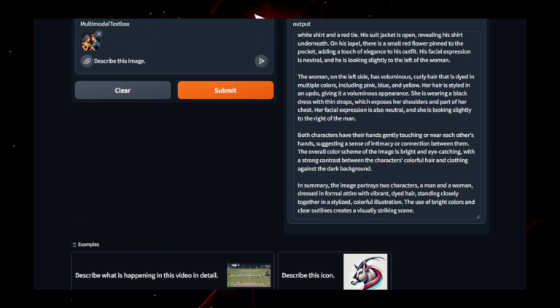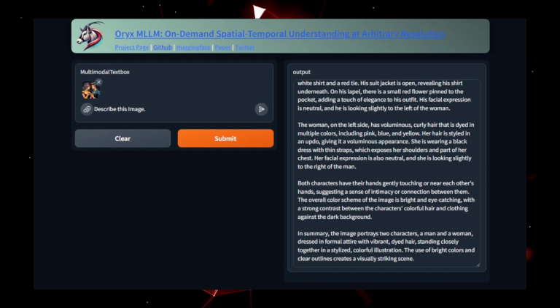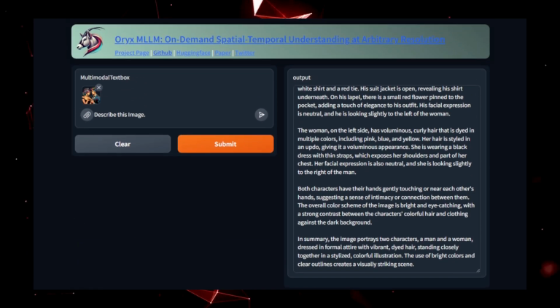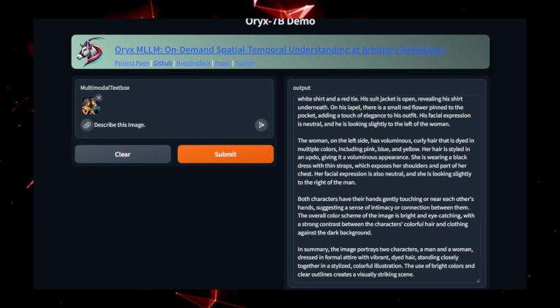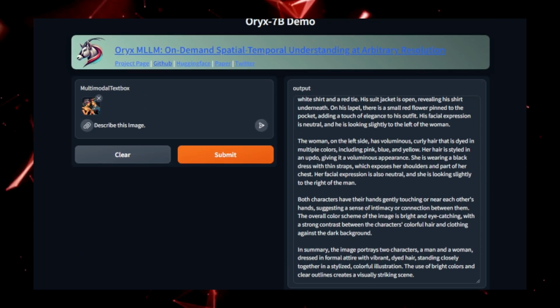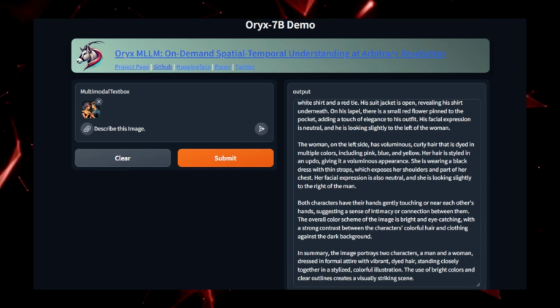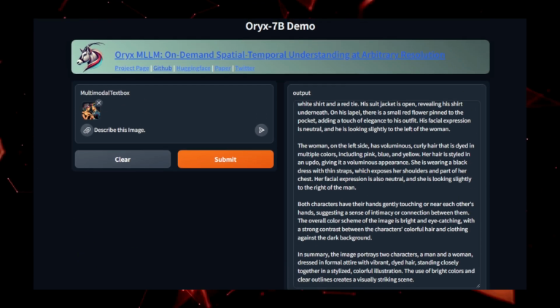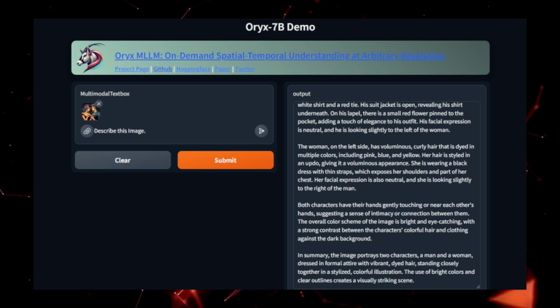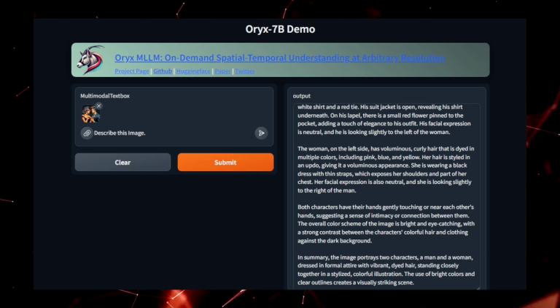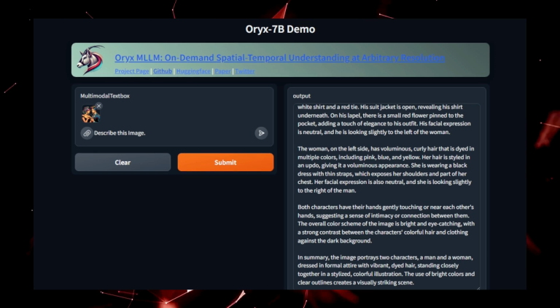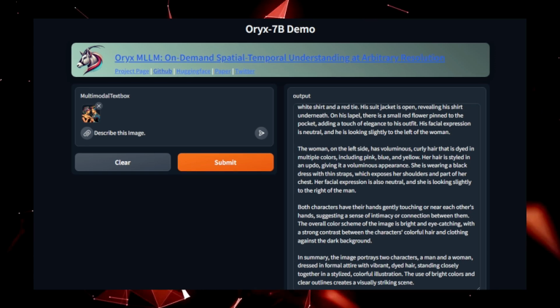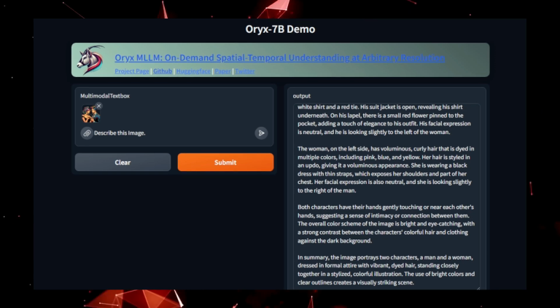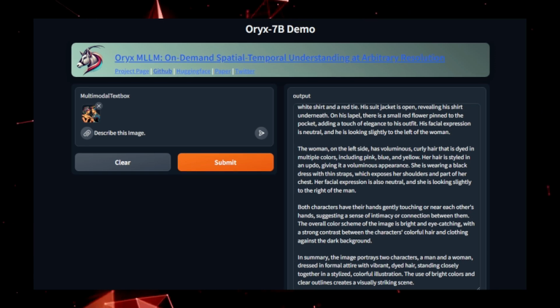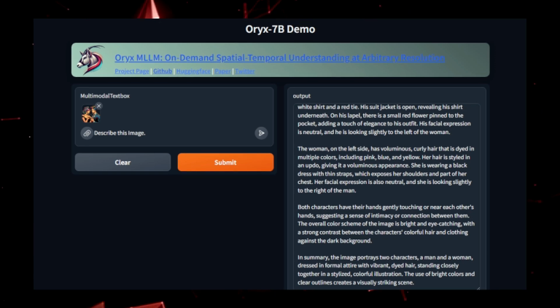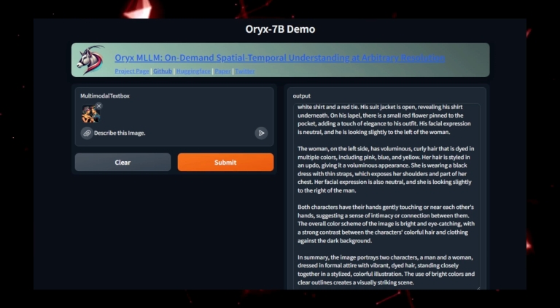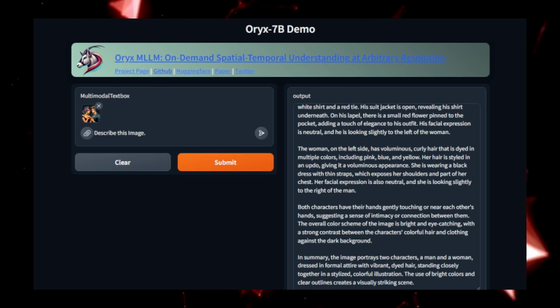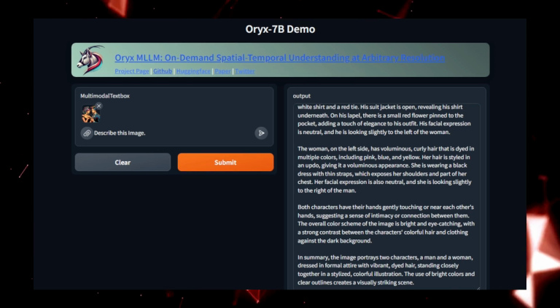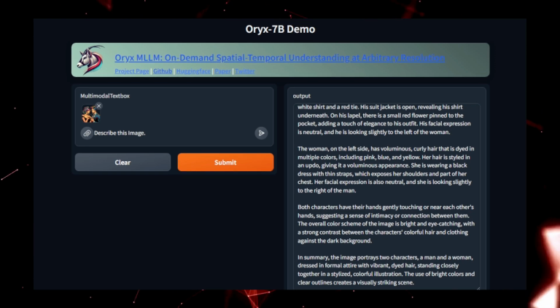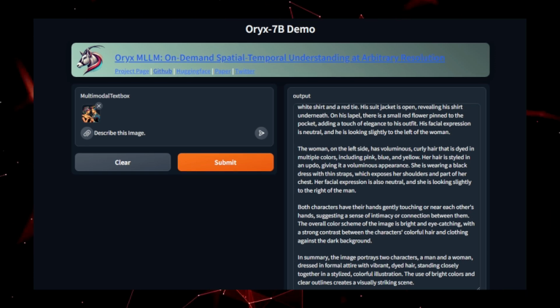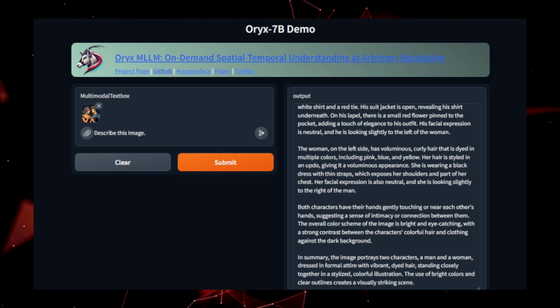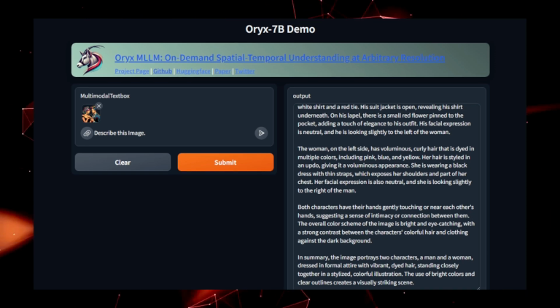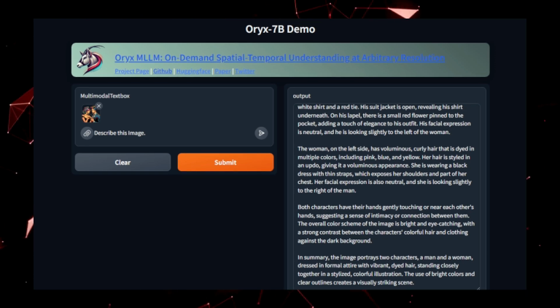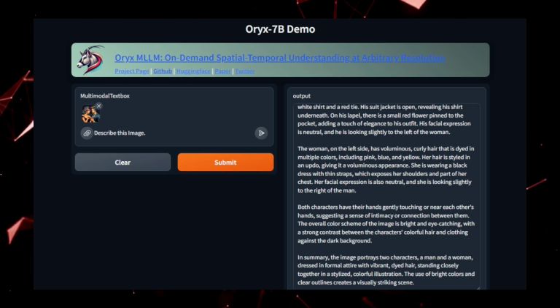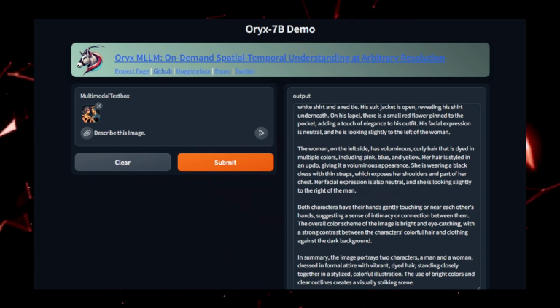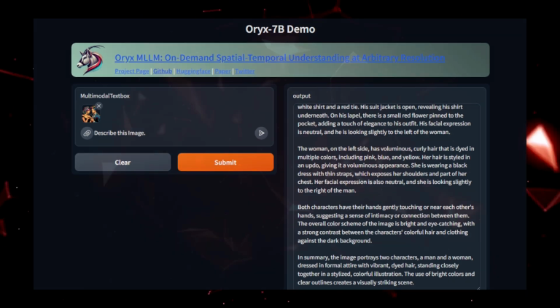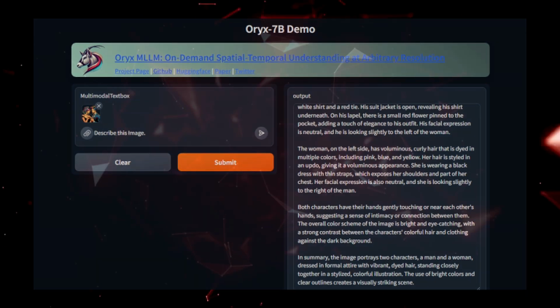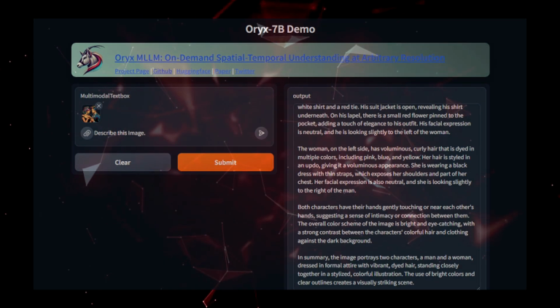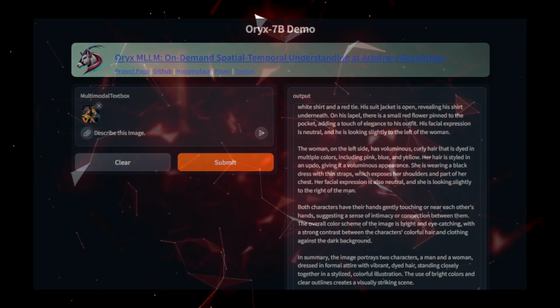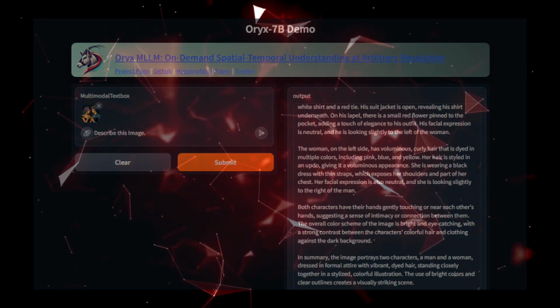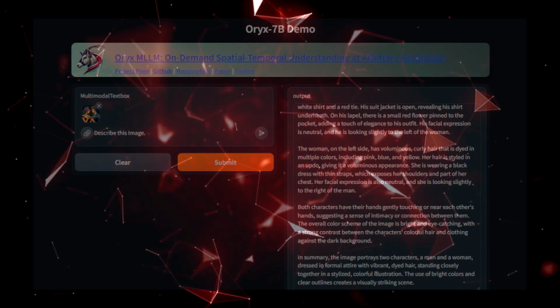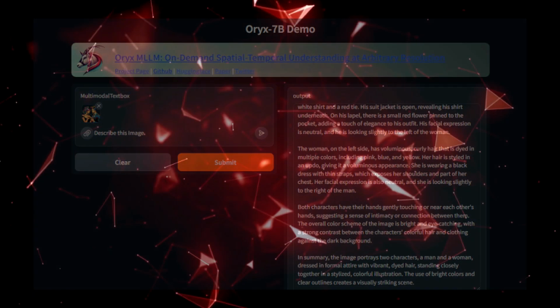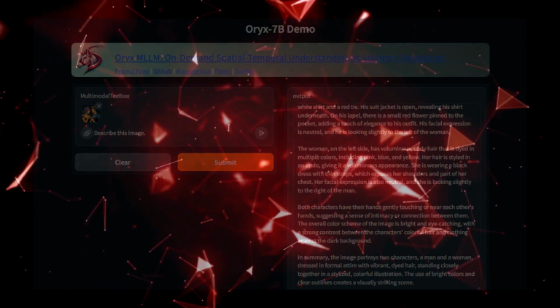For developers and researchers, Oryx-7b offers unprecedented opportunities to work with AI systems capable of spatial-temporal reasoning, enabling smarter, more context-aware applications. Whether it's for robotics, video analysis, or language-driven tasks, this model brings a new level of intelligence to AI systems.